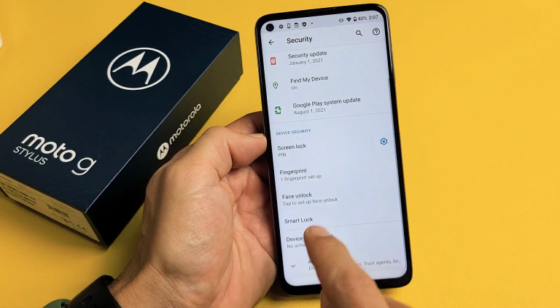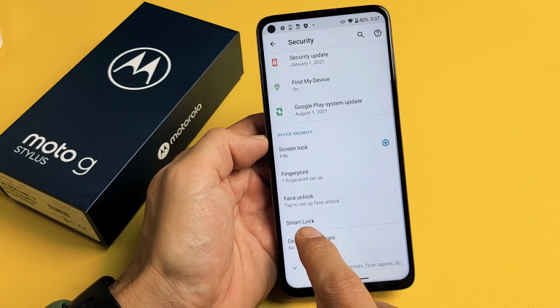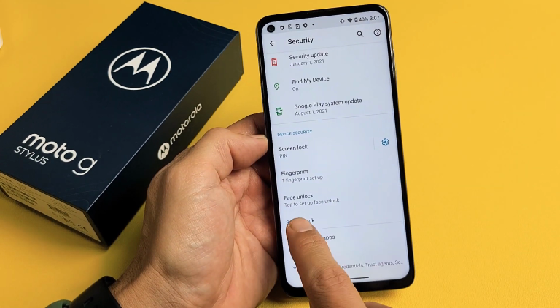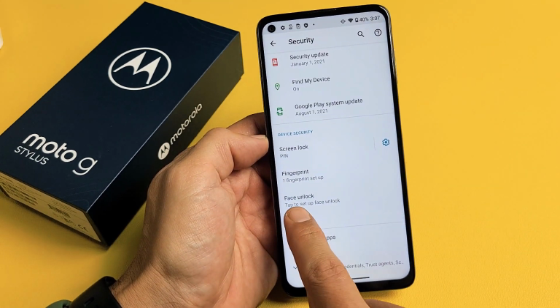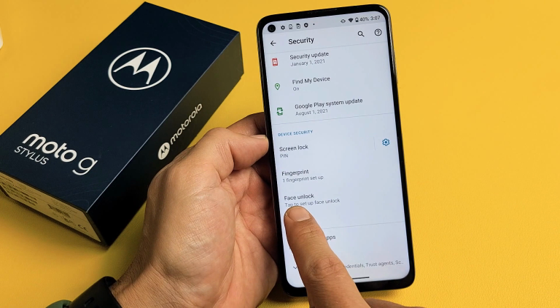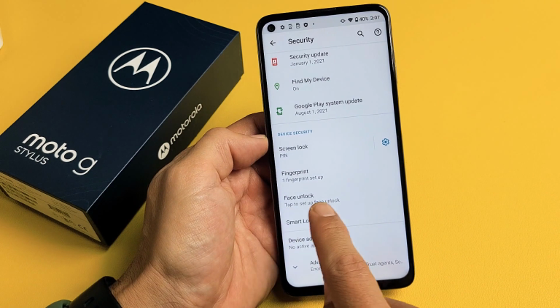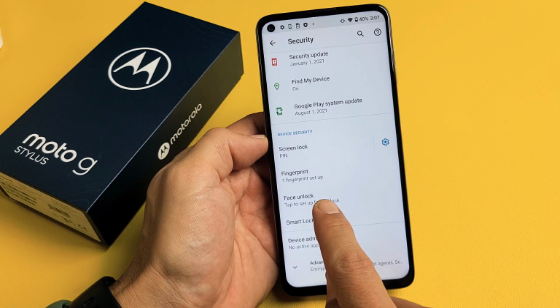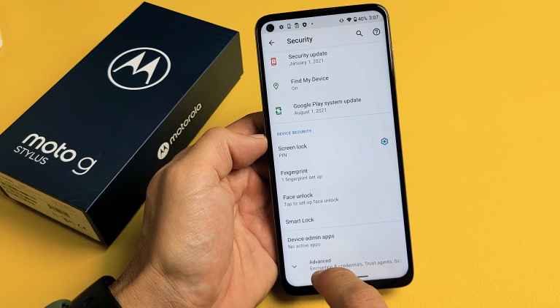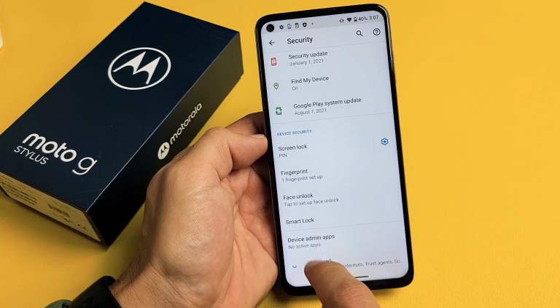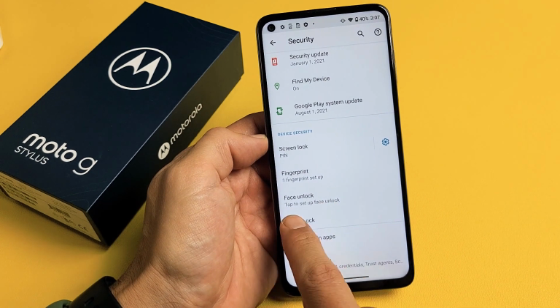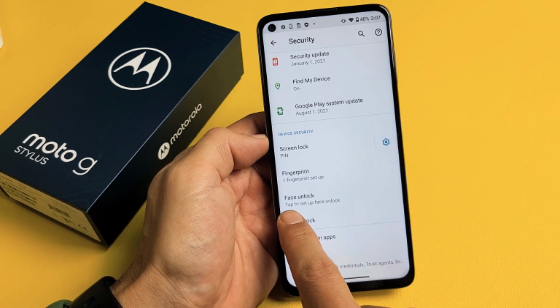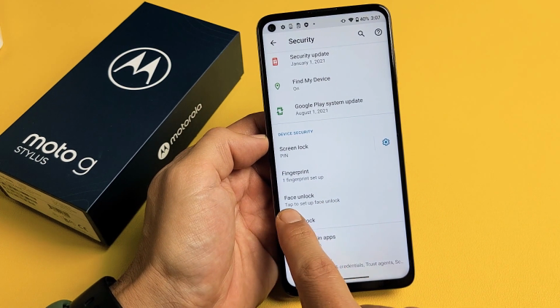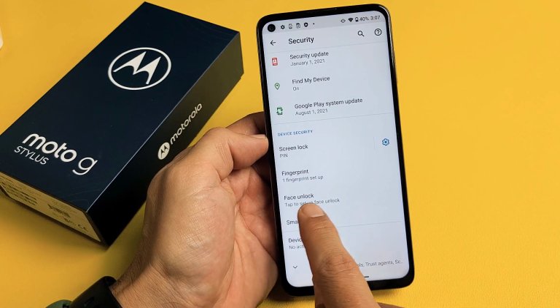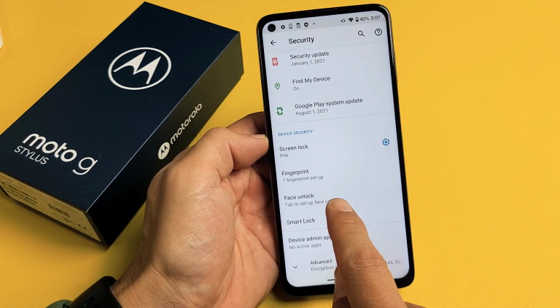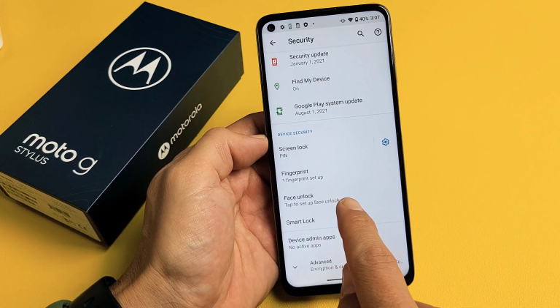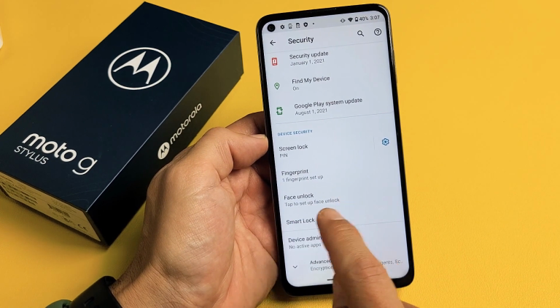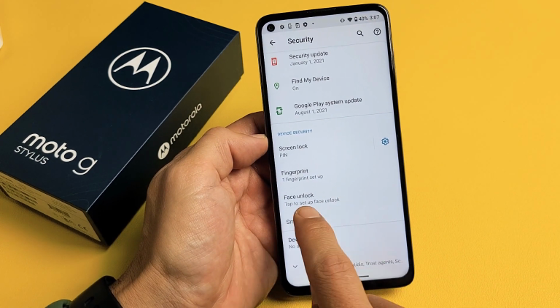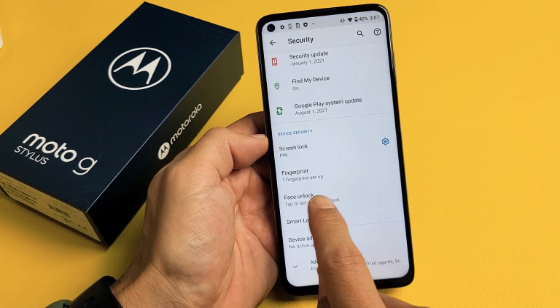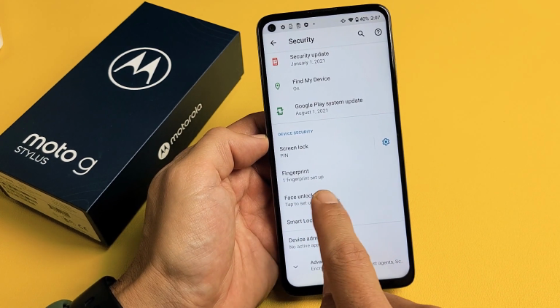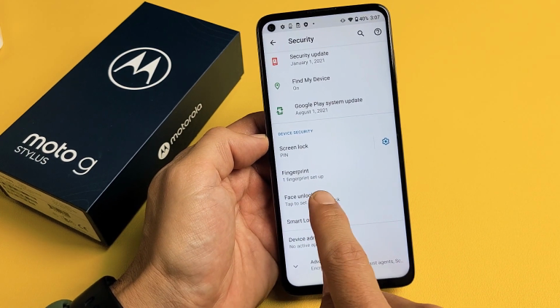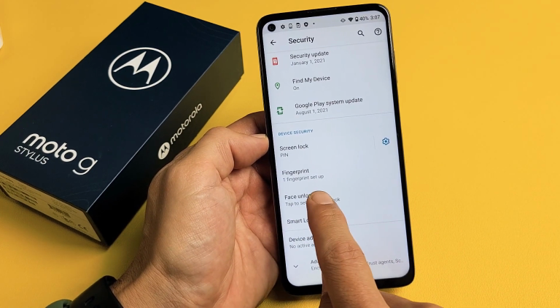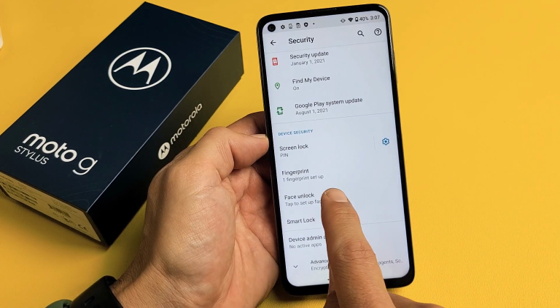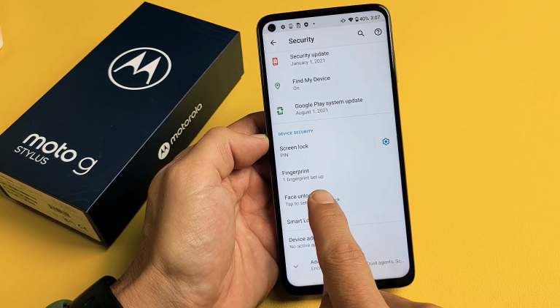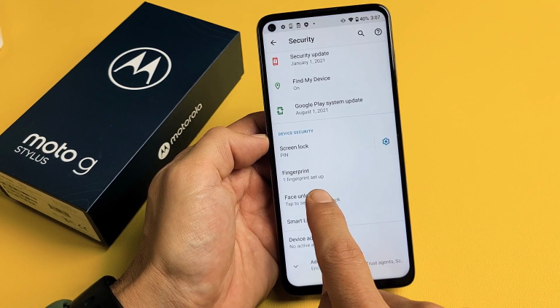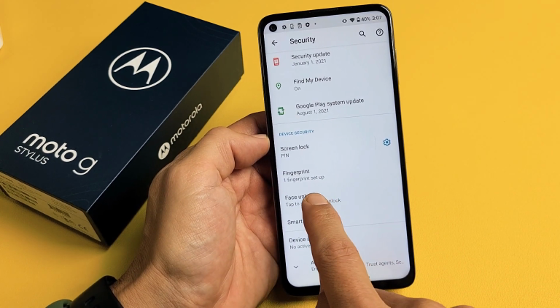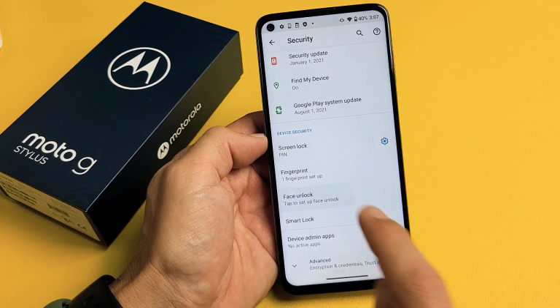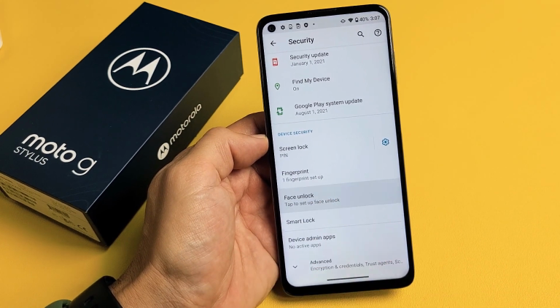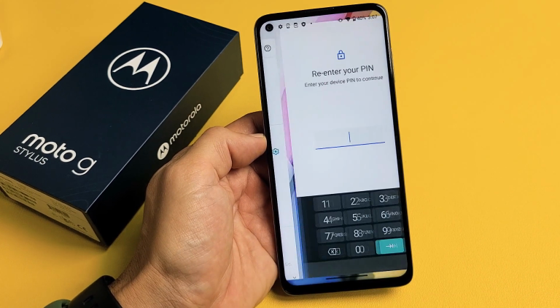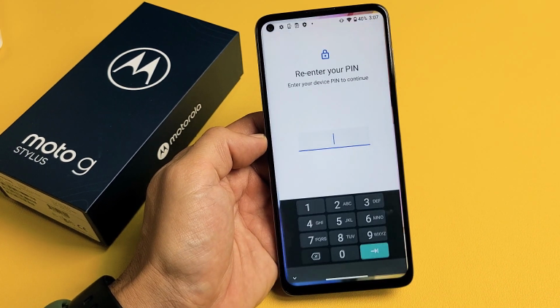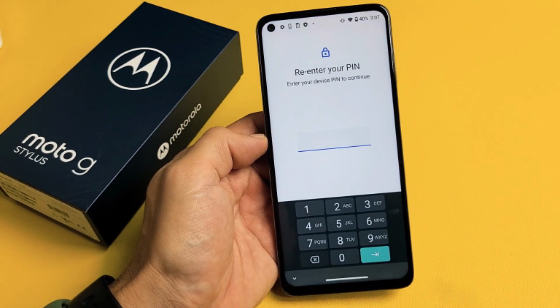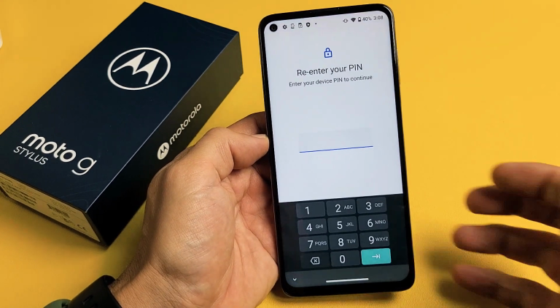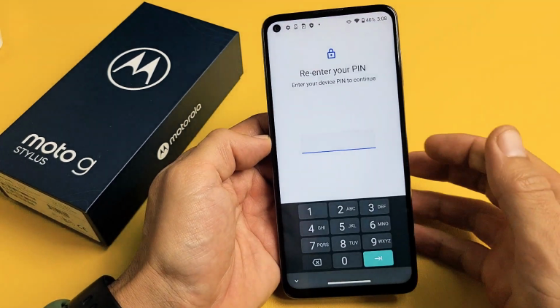Until we see face unlock. Tap to set up face unlock. So we're going to tap on face unlock right there.